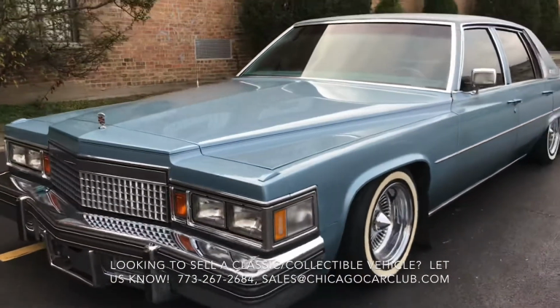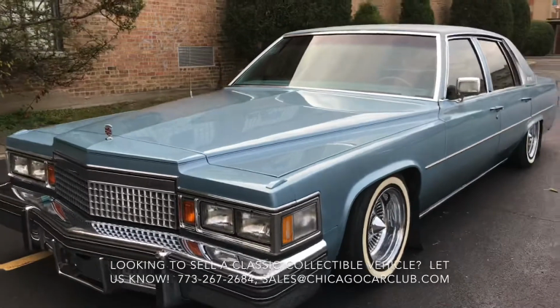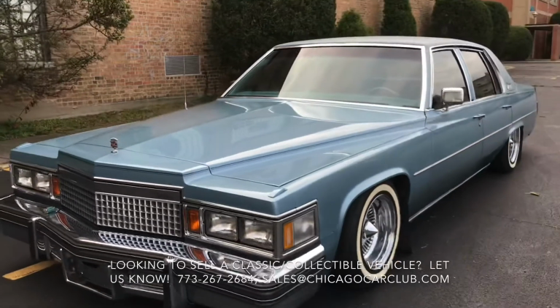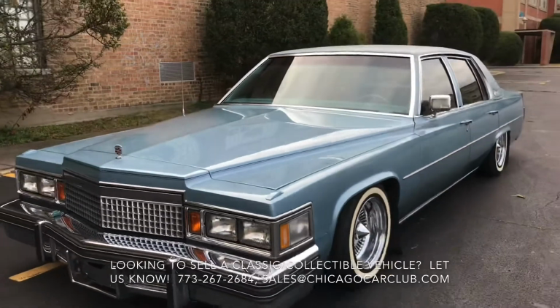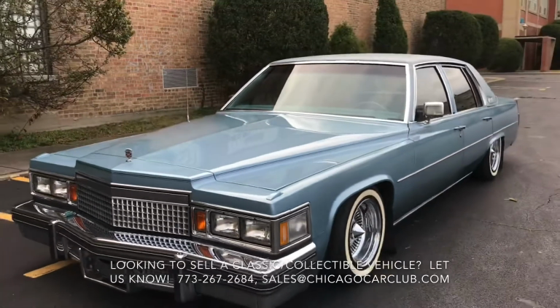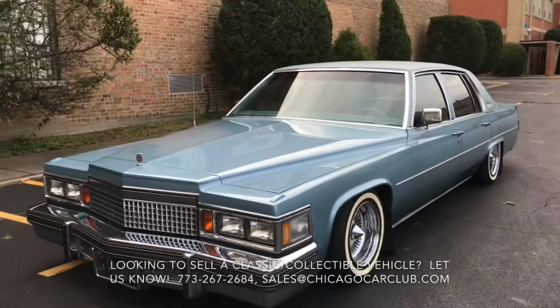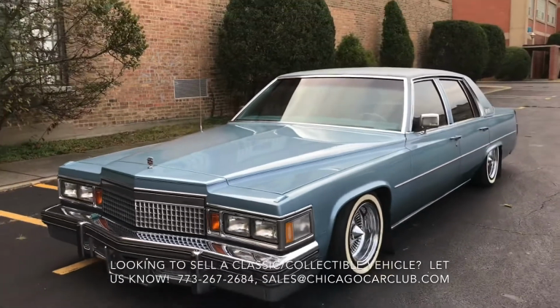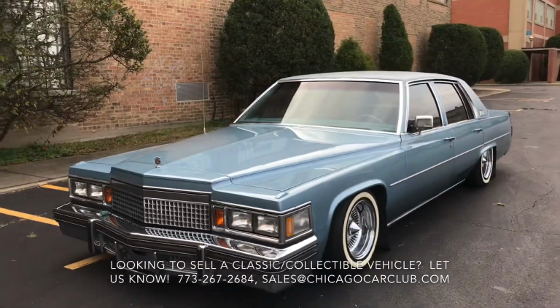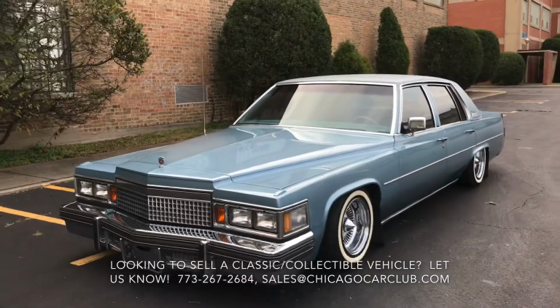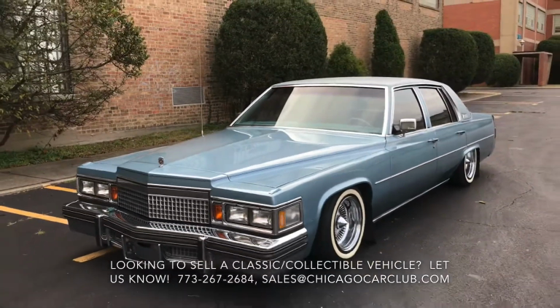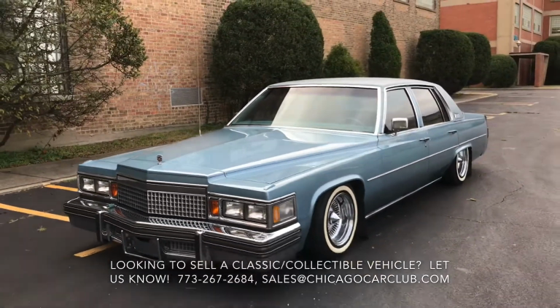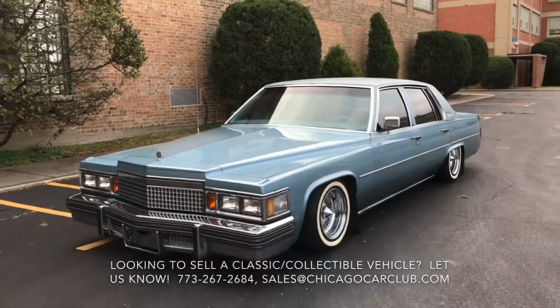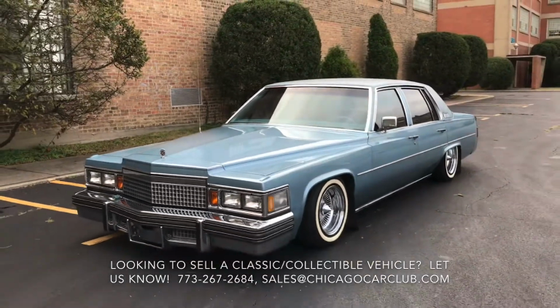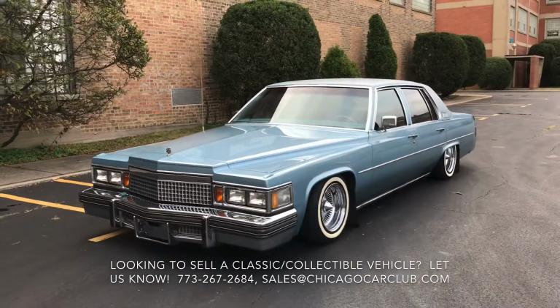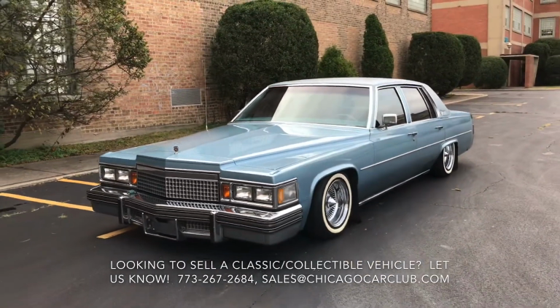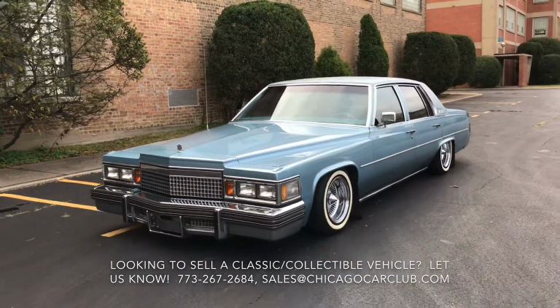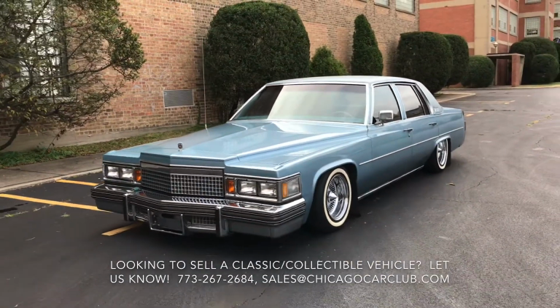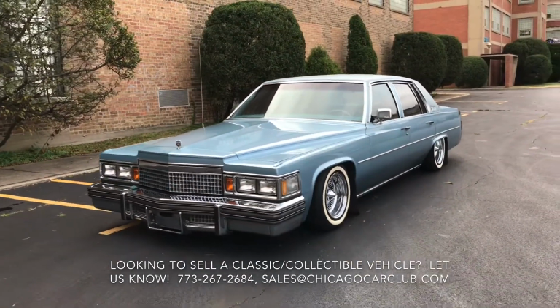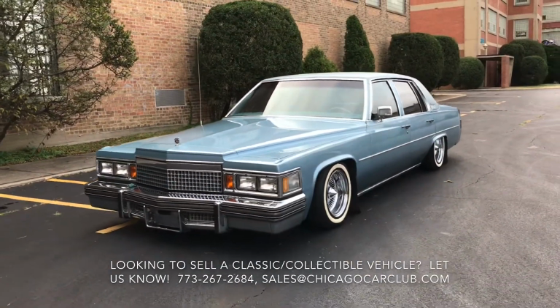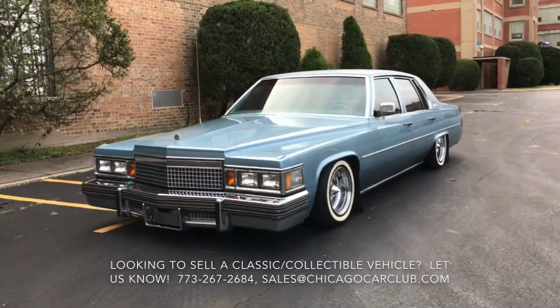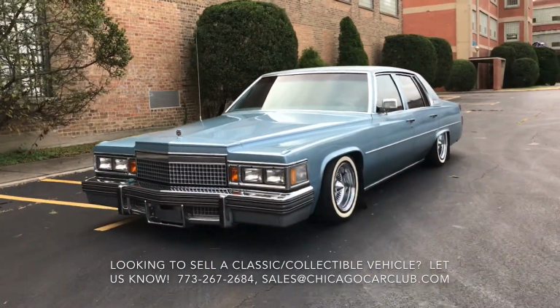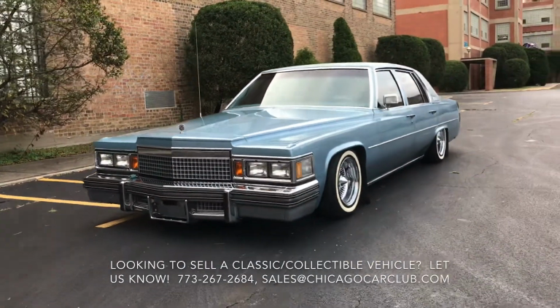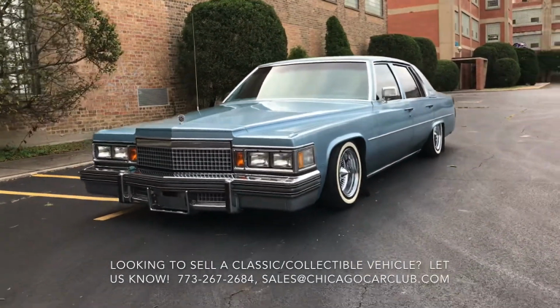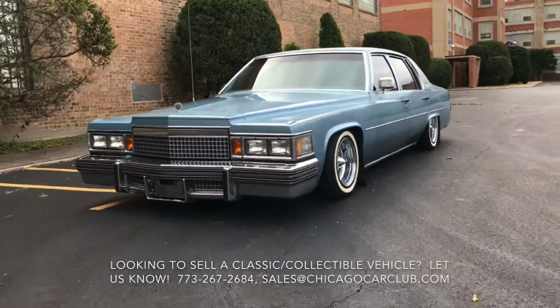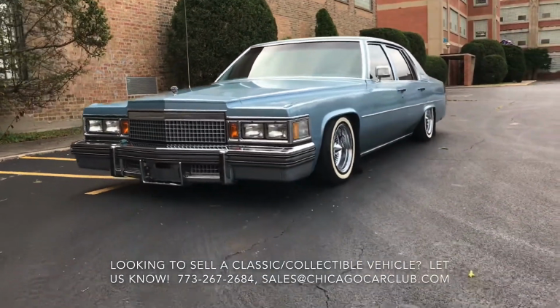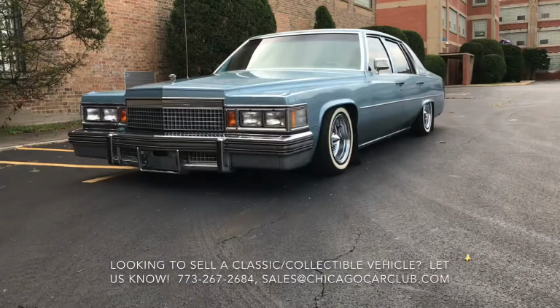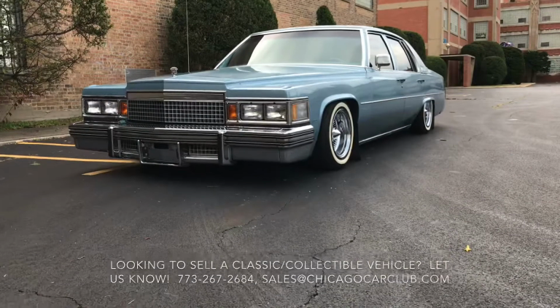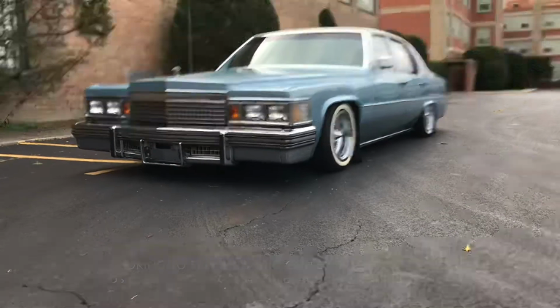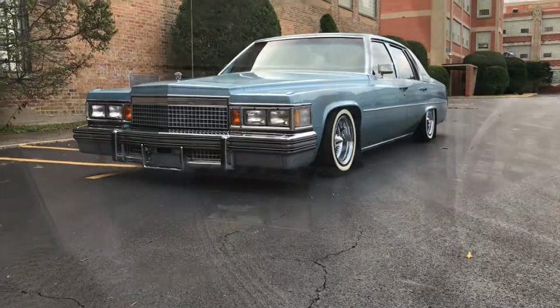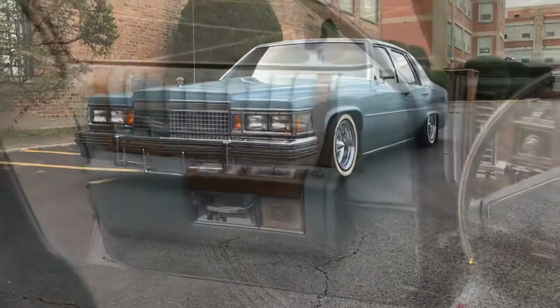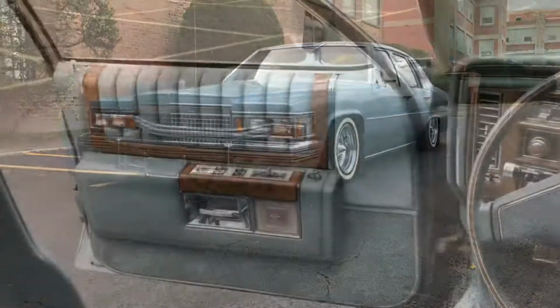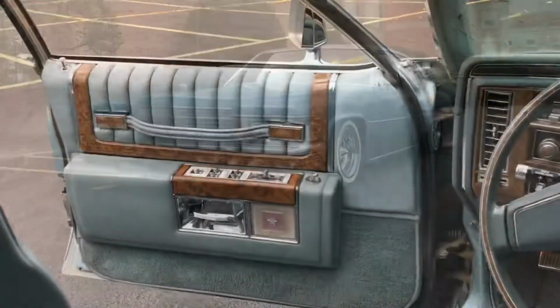You can see the plug for the block heater coming out the front — as a midwestern car, kind of a cool little accessory.